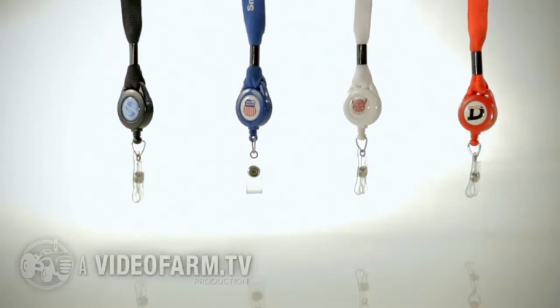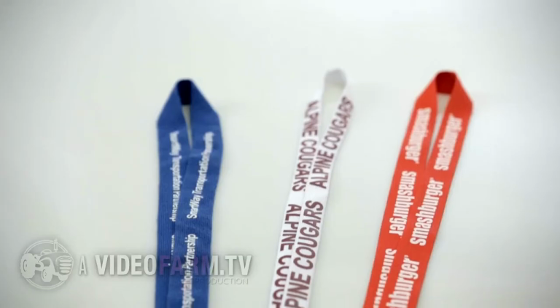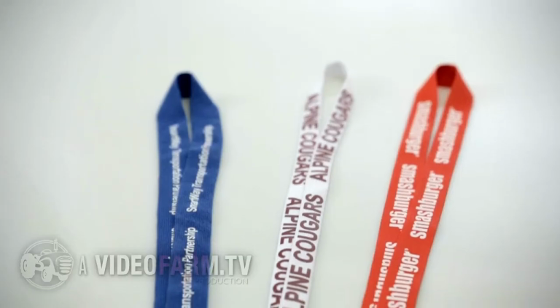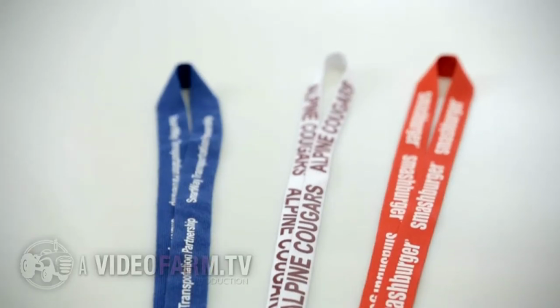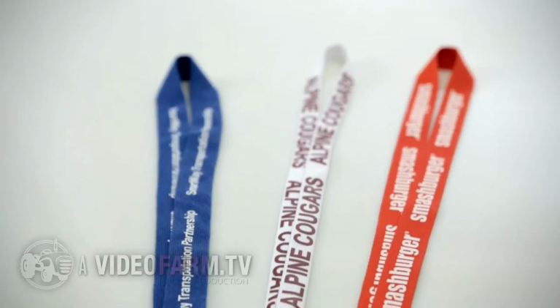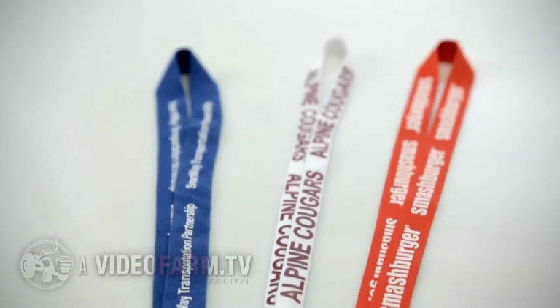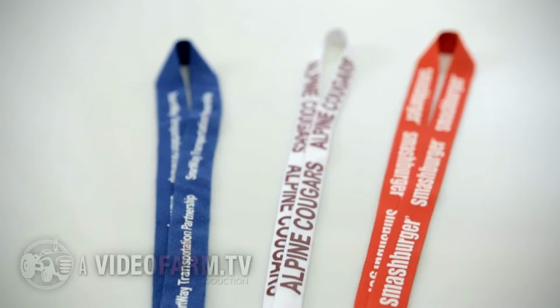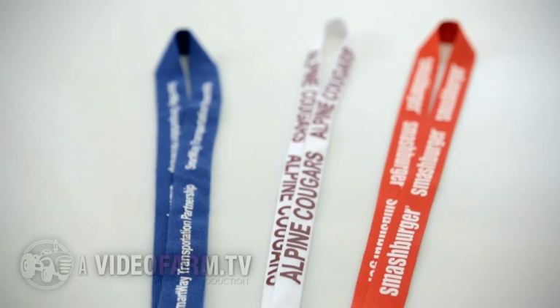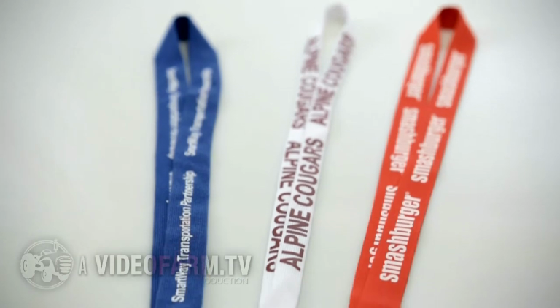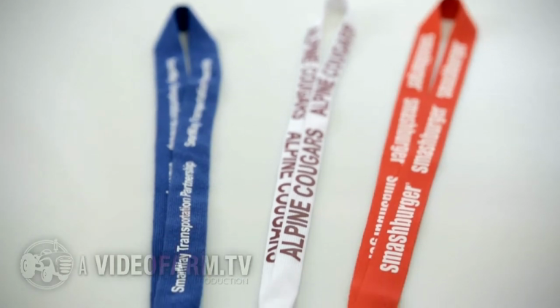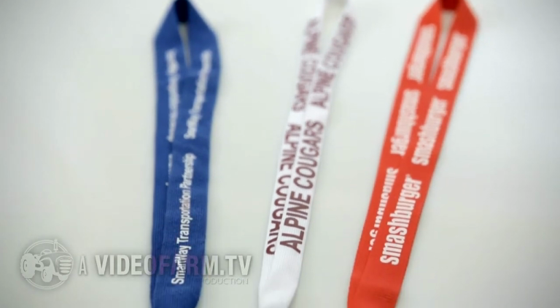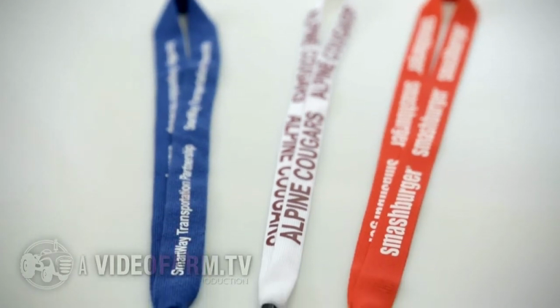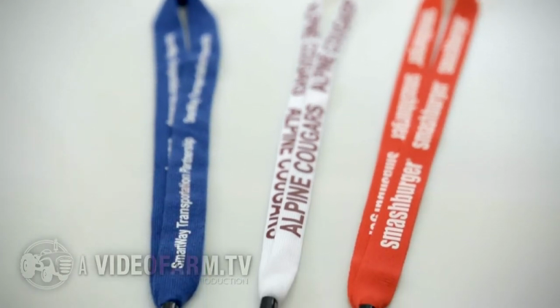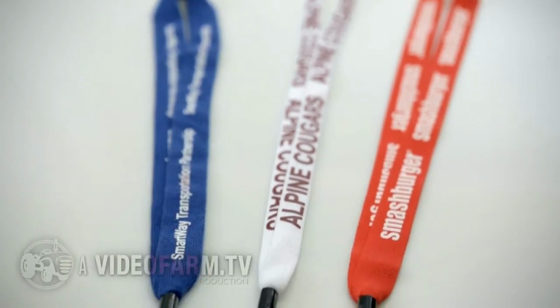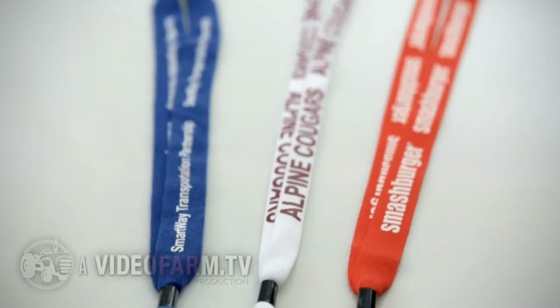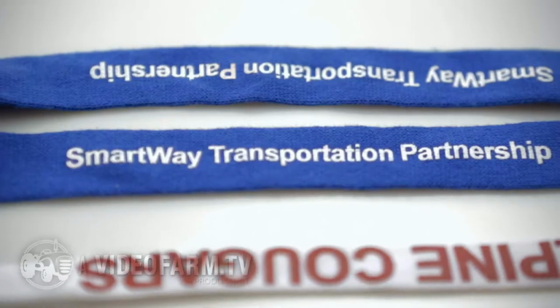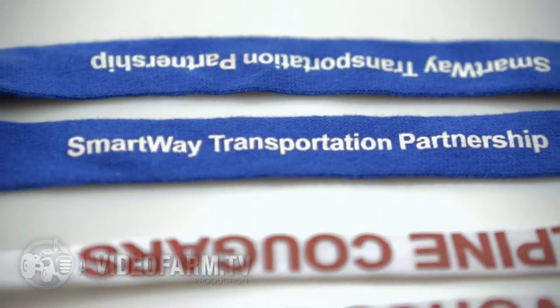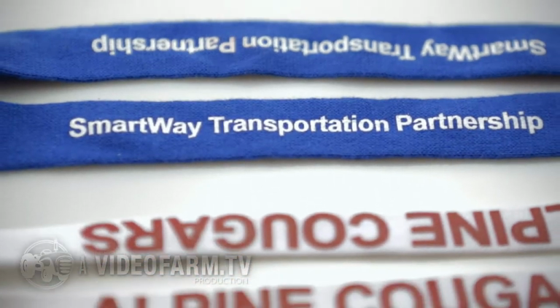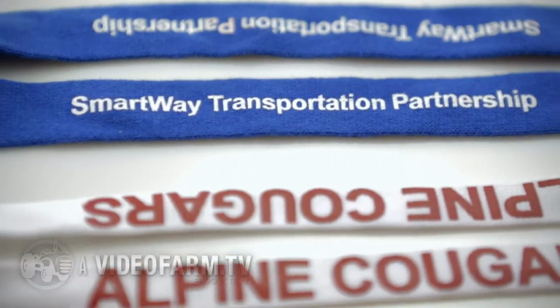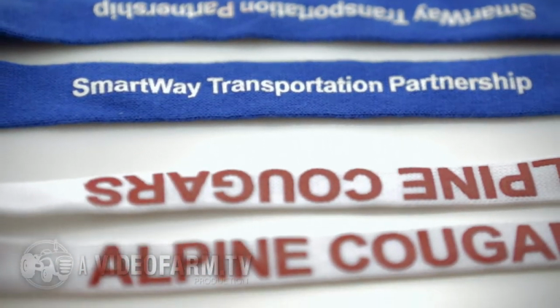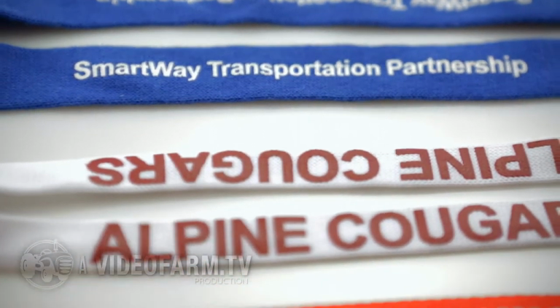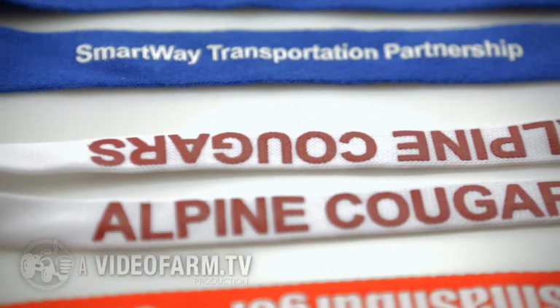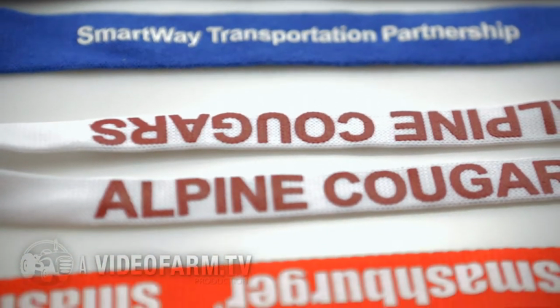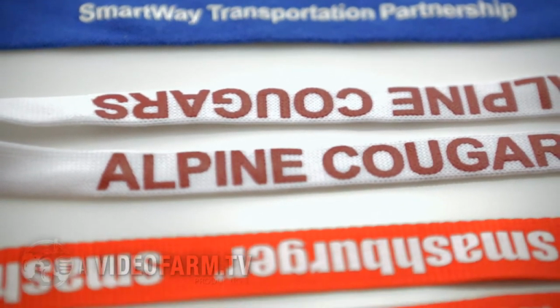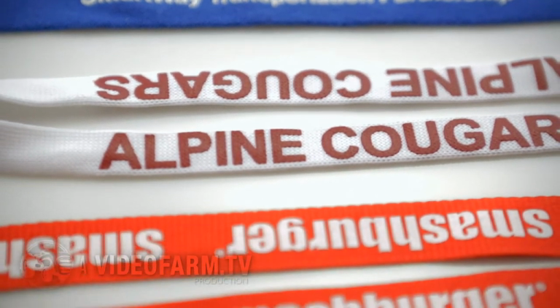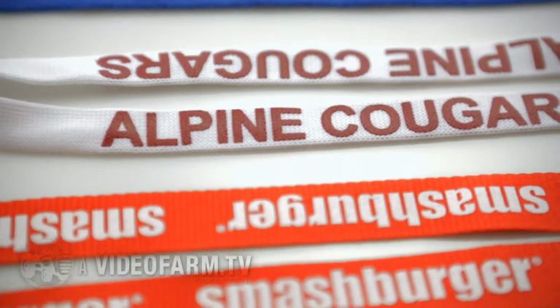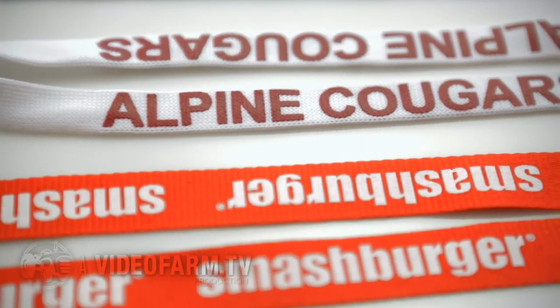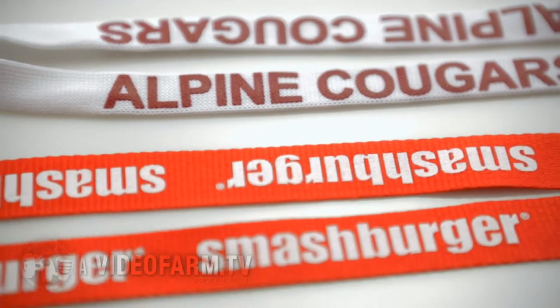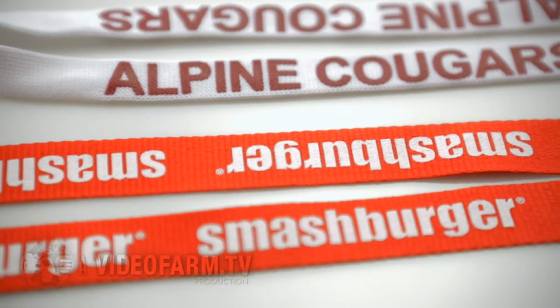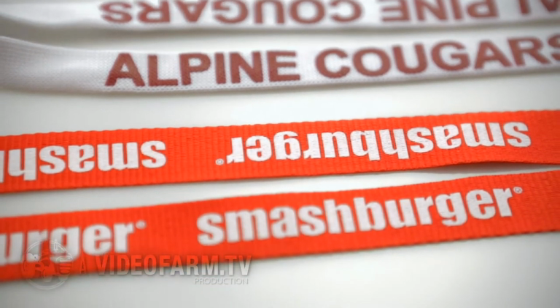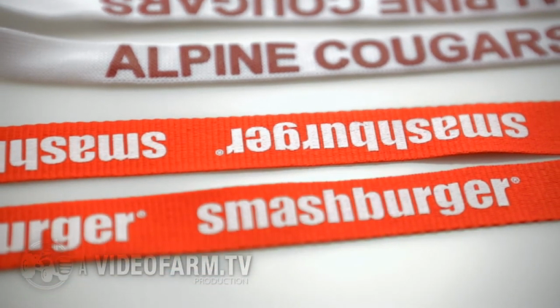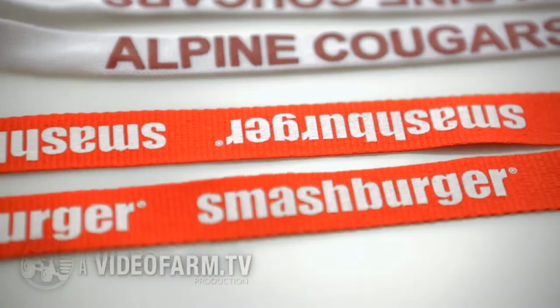Zips come with three different quality material lanyards: cotton, stretchy, and dye sublimated — perfect for expressing your unique design.